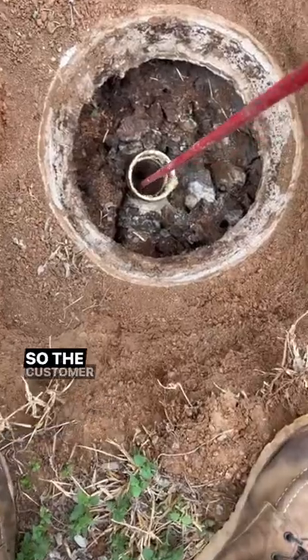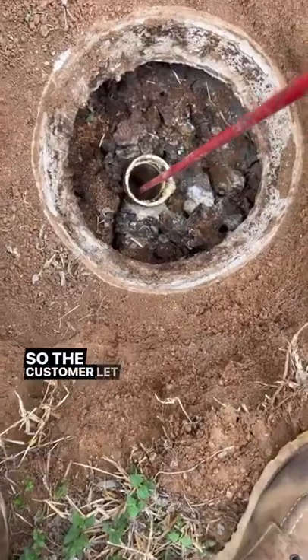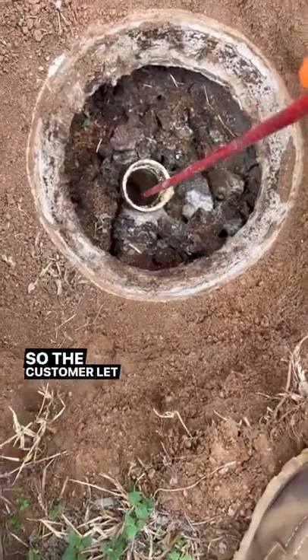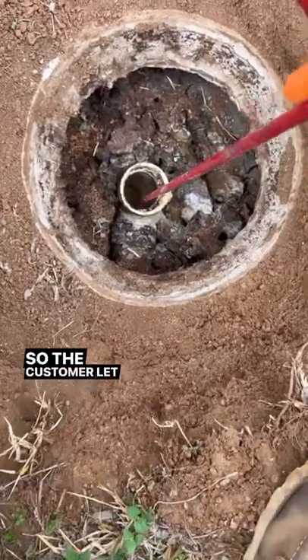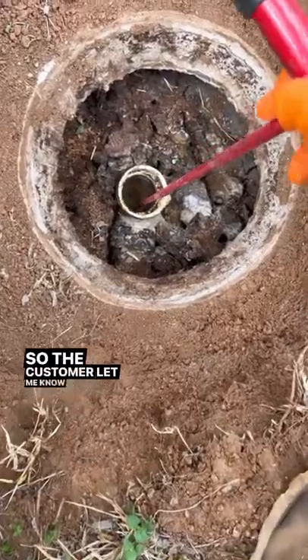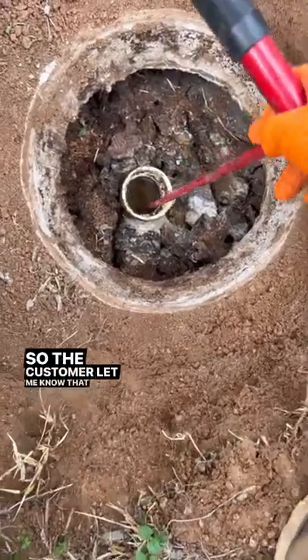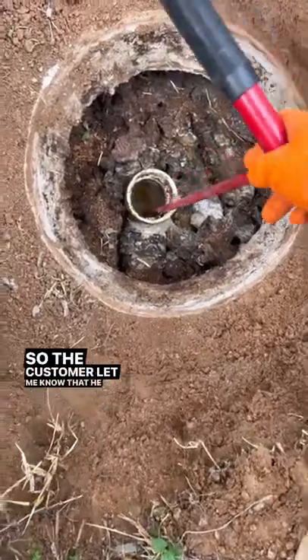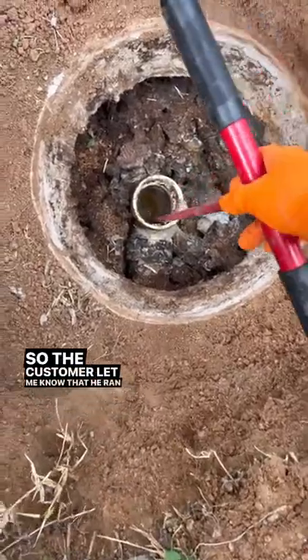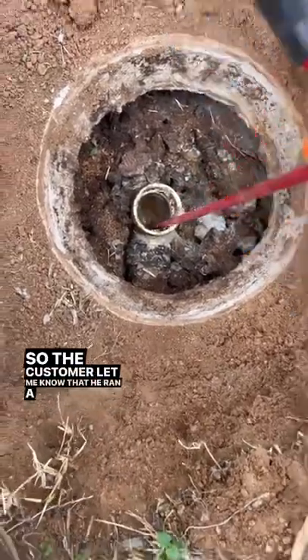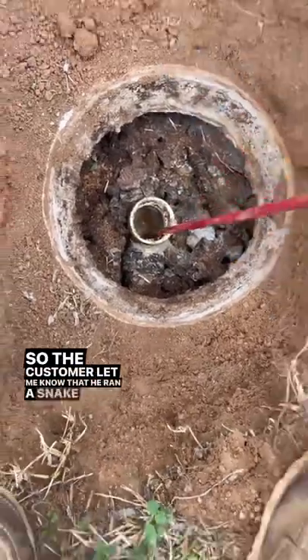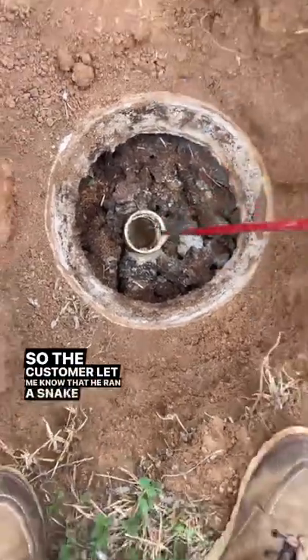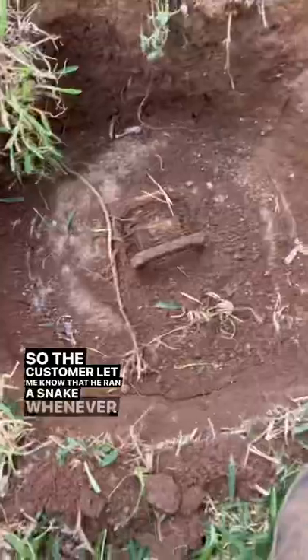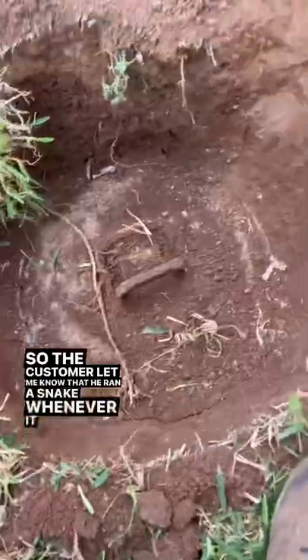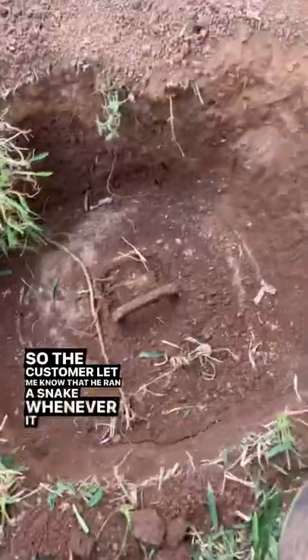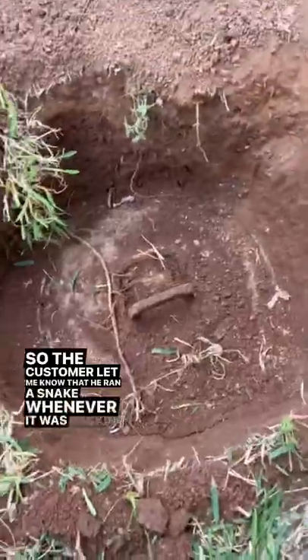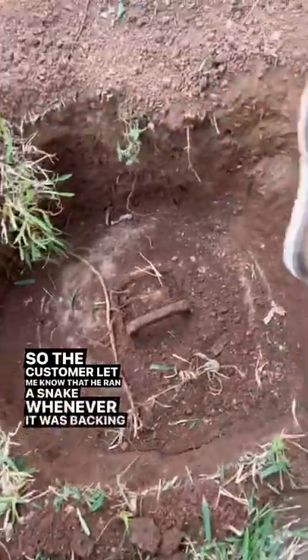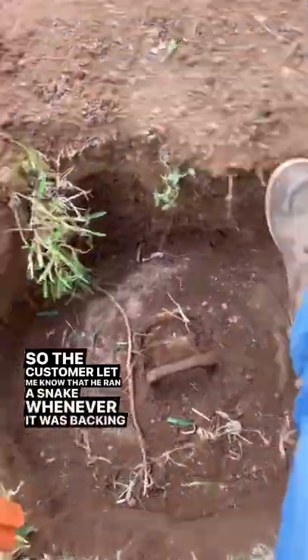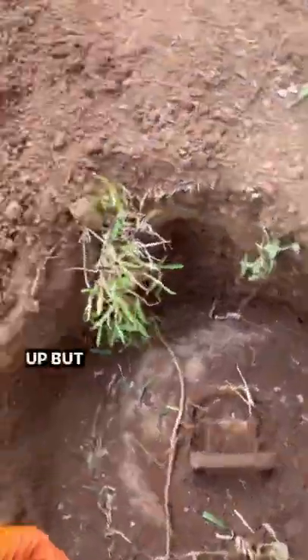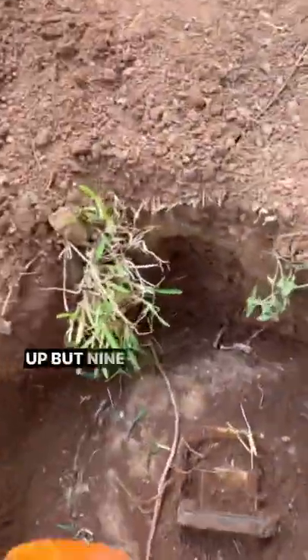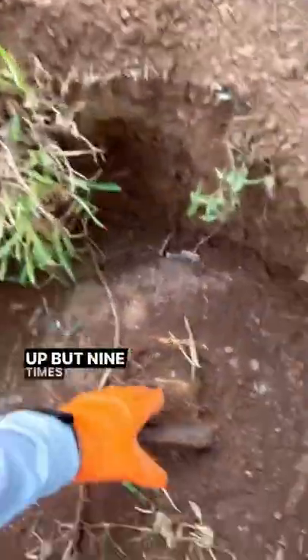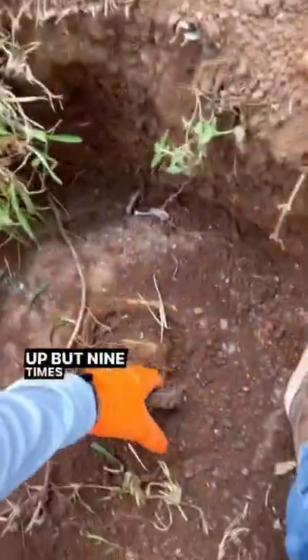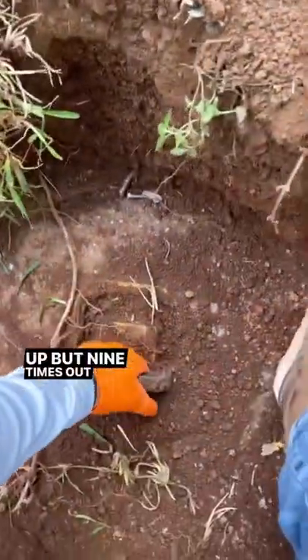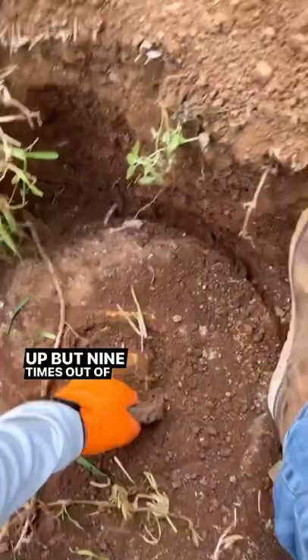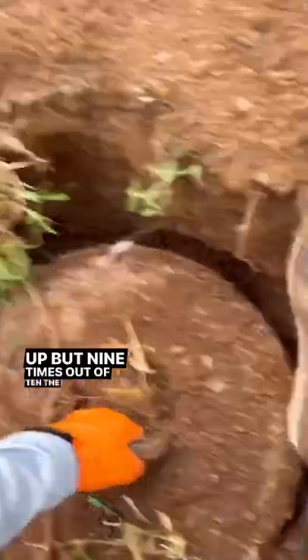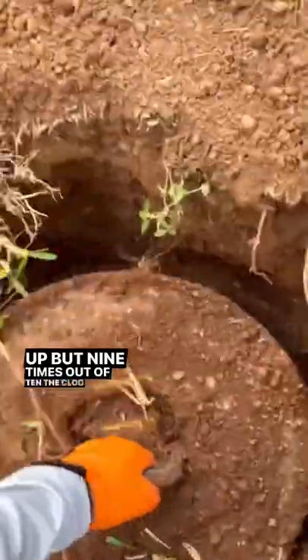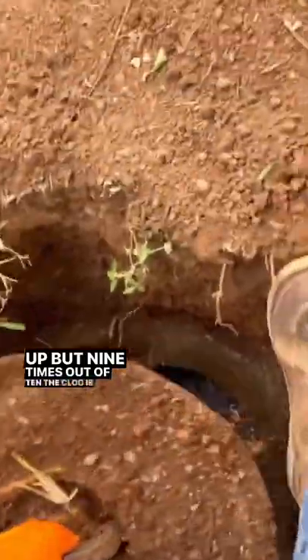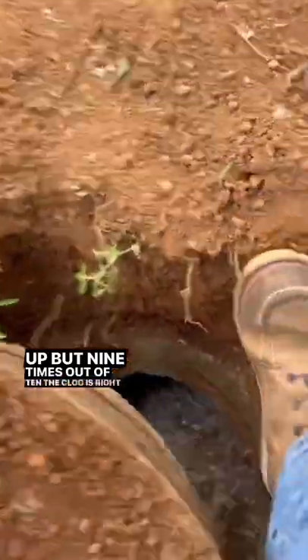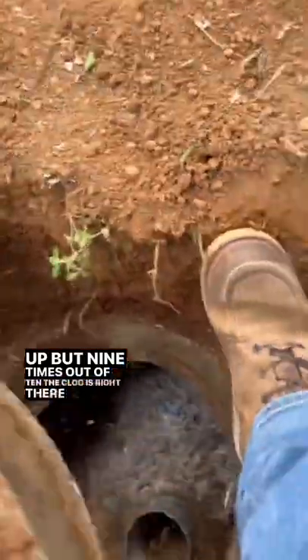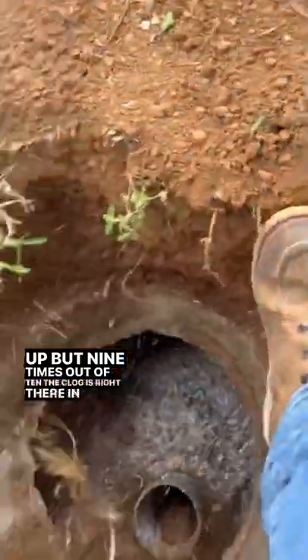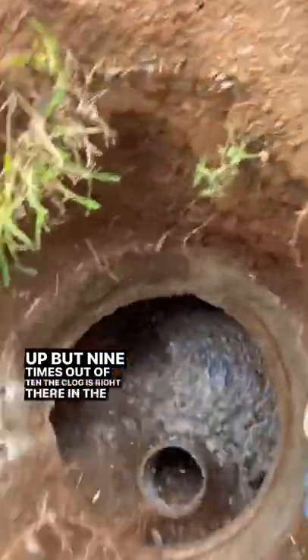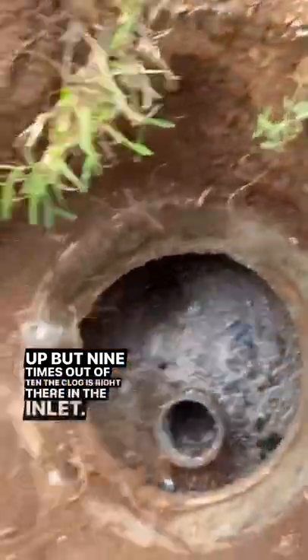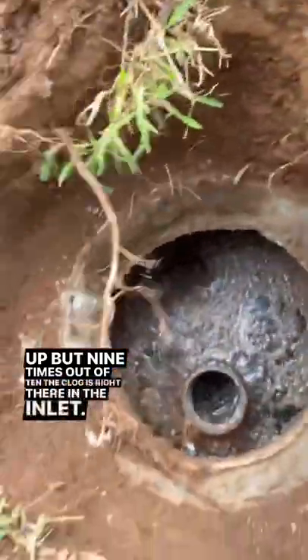The customer let me know that he ran a snake whenever it was backing up, but 9 times out of 10 the clog is right there in the inlet.